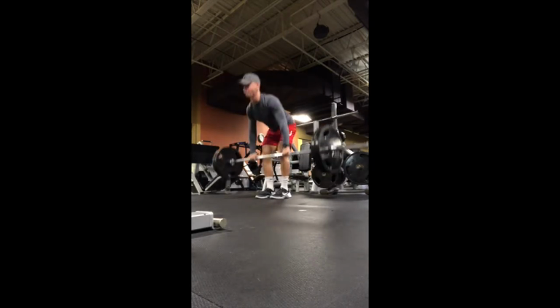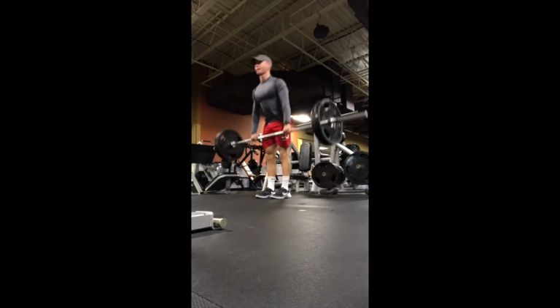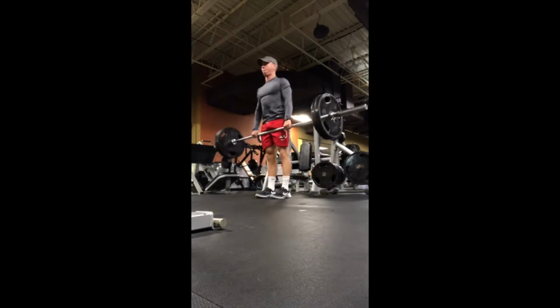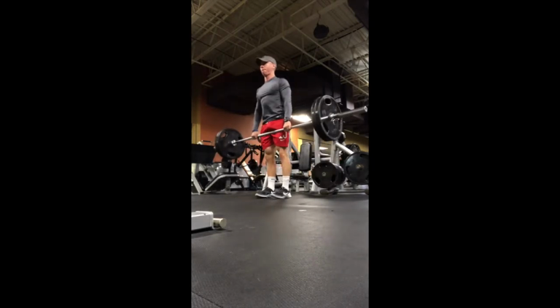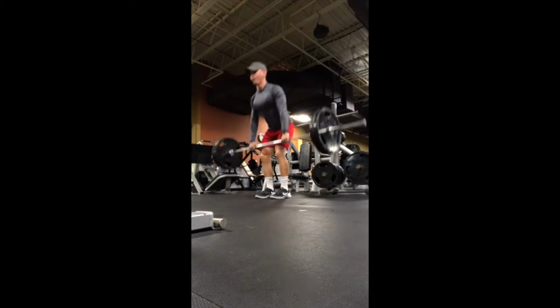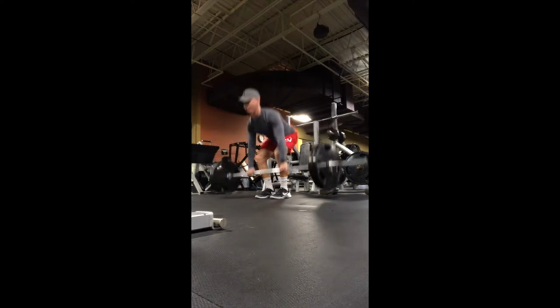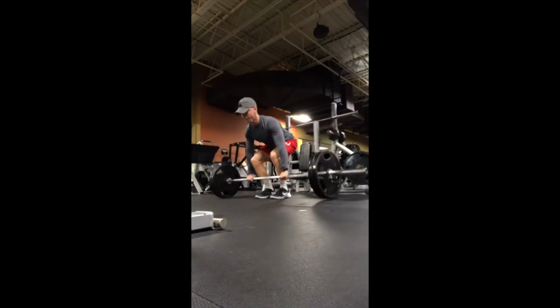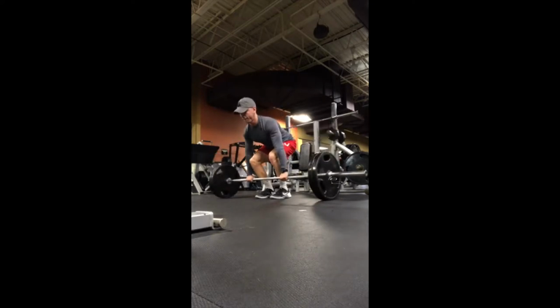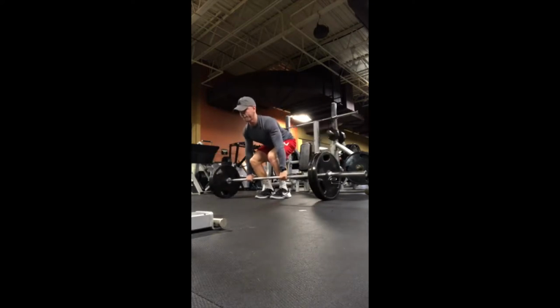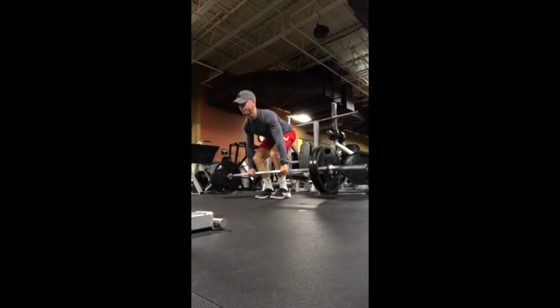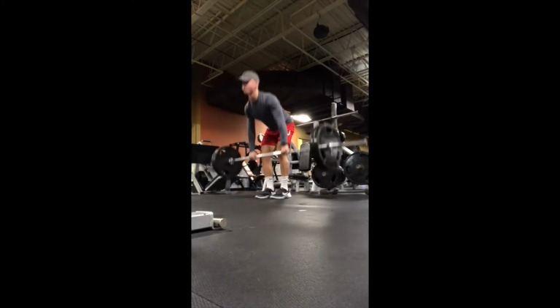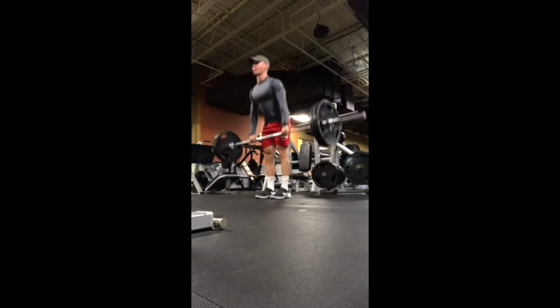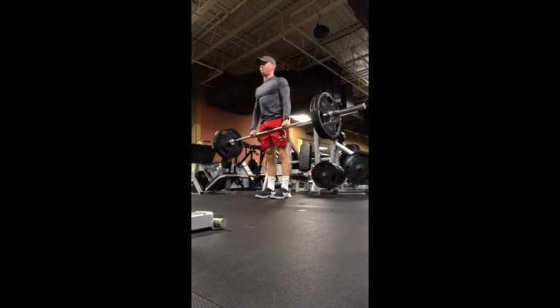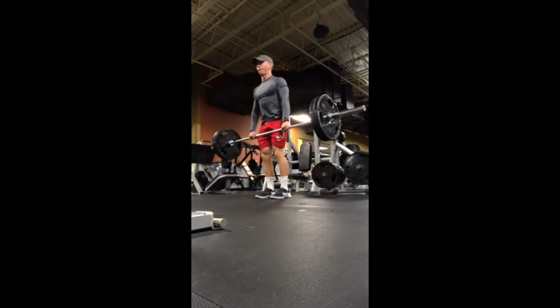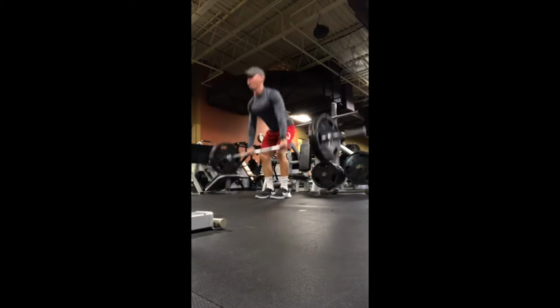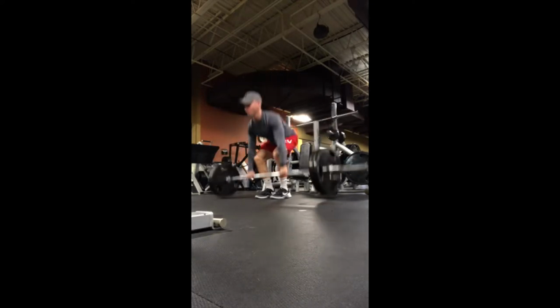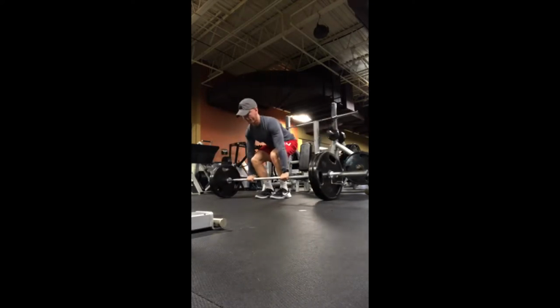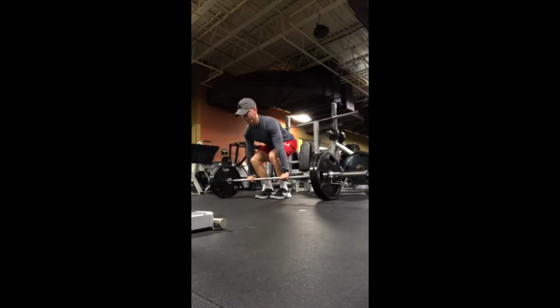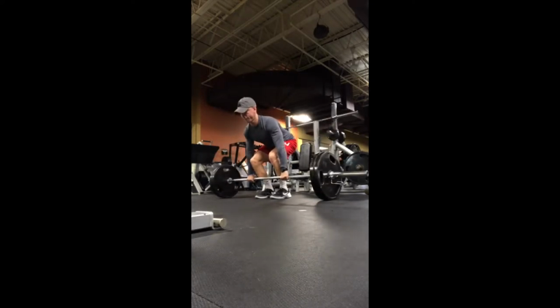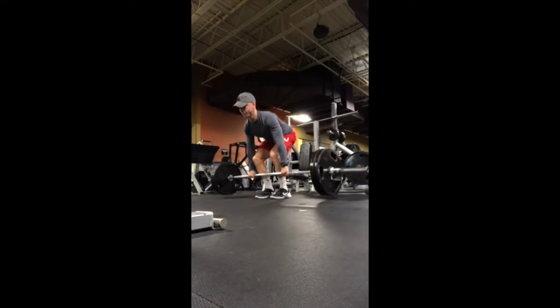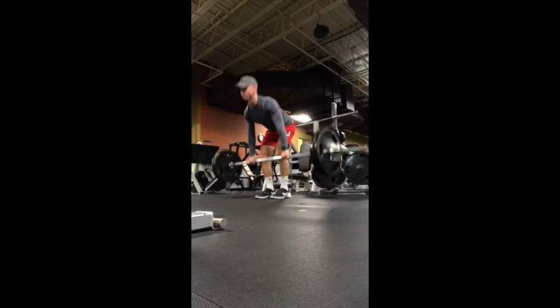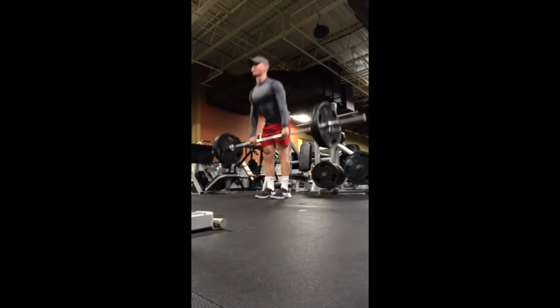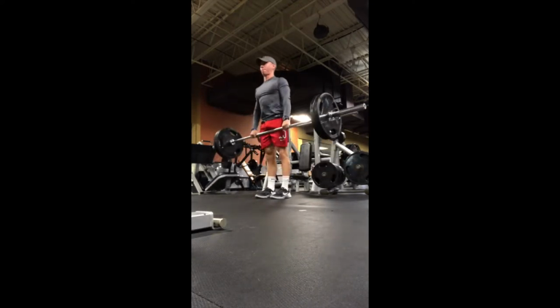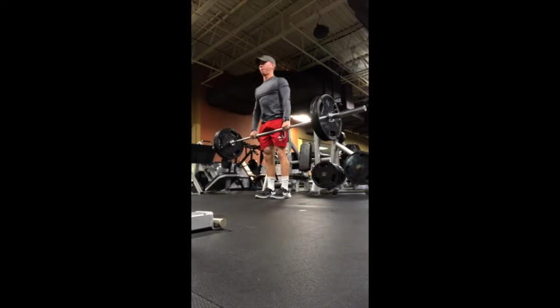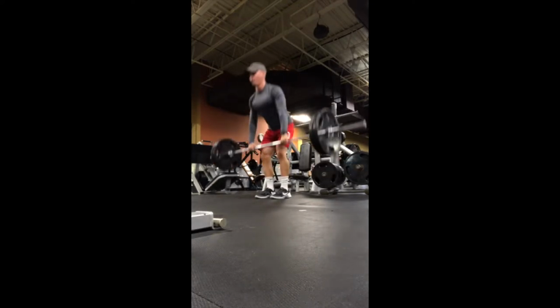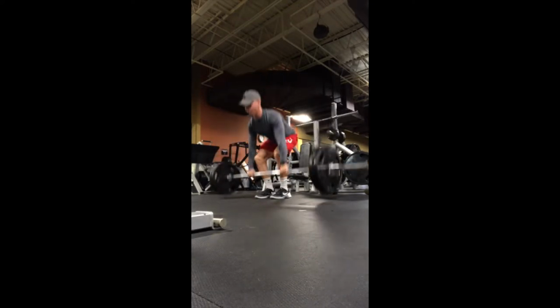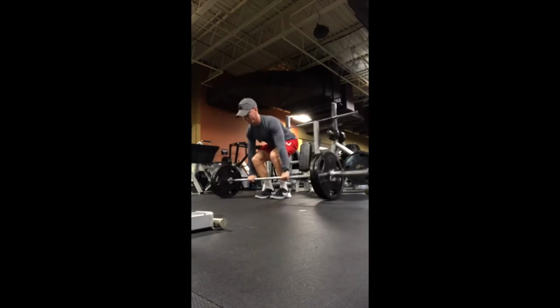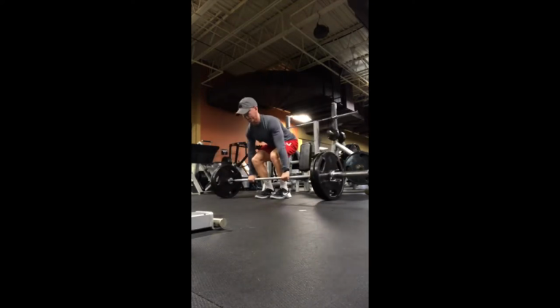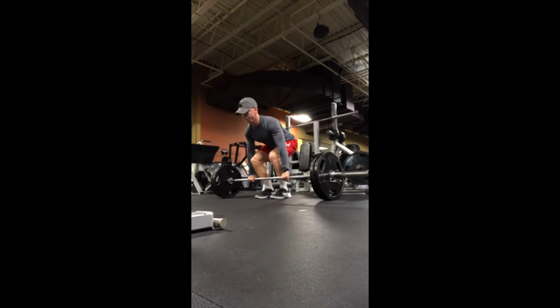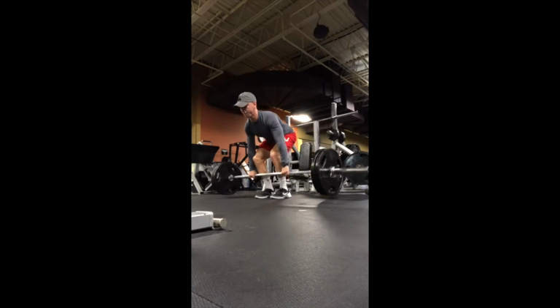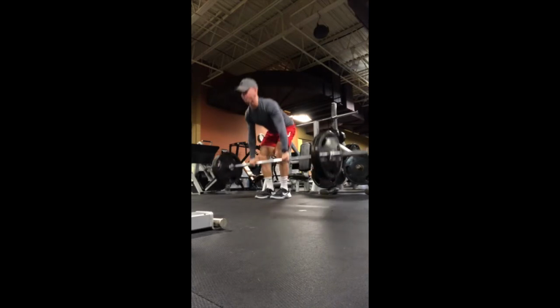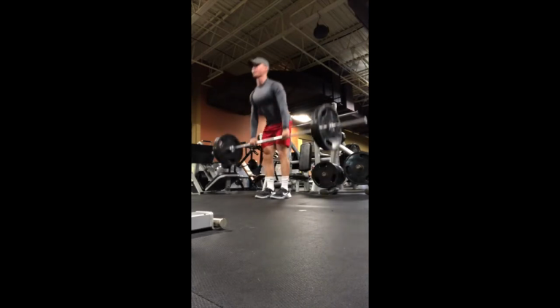As you start each rep, you want to engage slowly and controlled off the ground and explode your hips through towards the bar at the top, squeezing your glutes out.